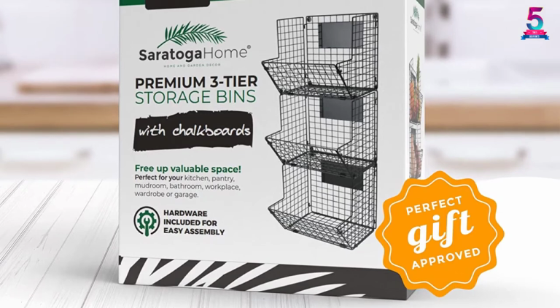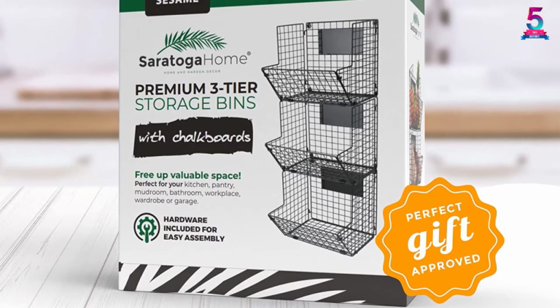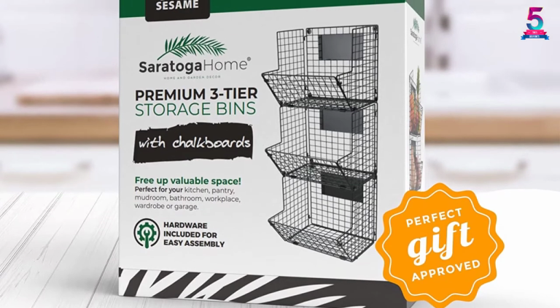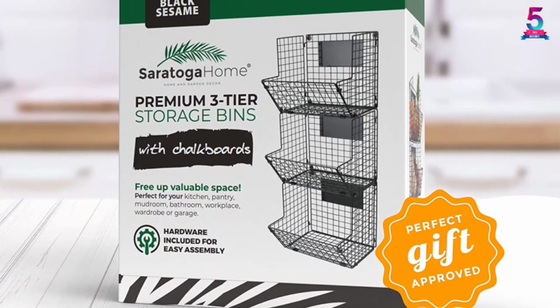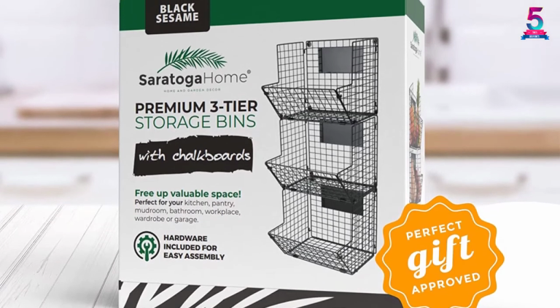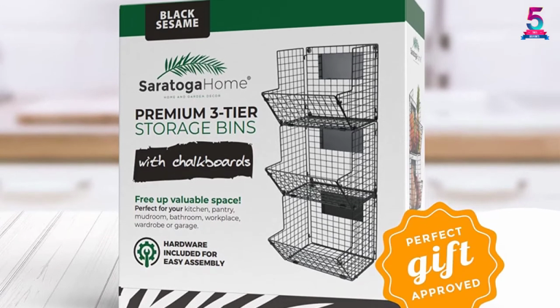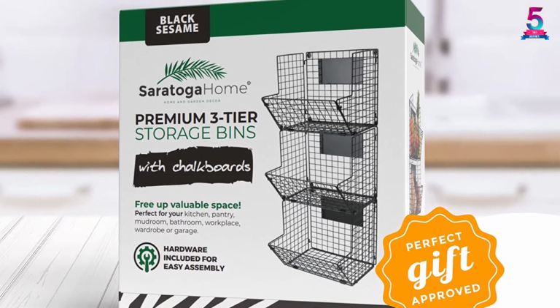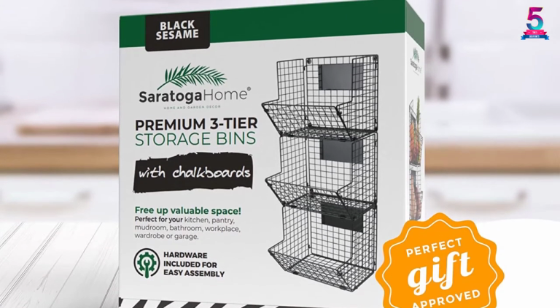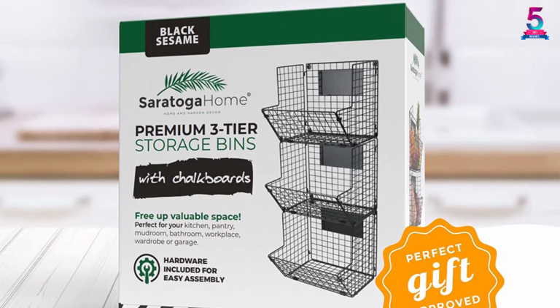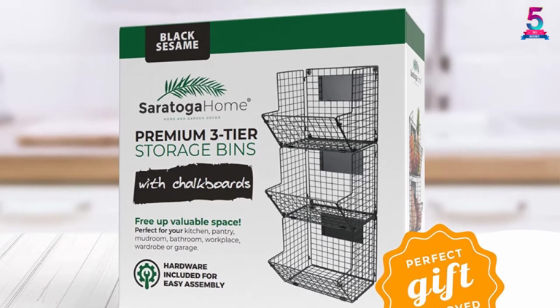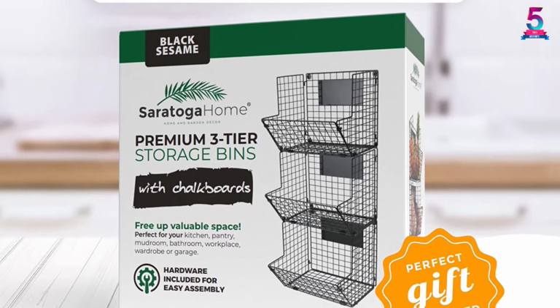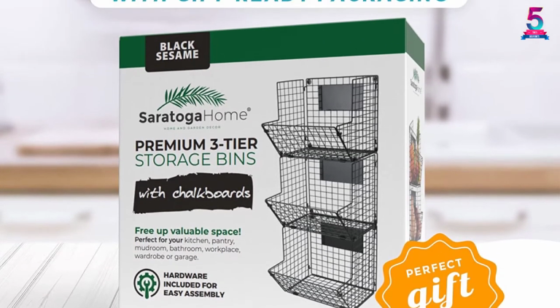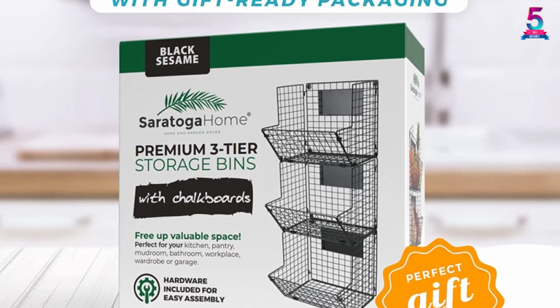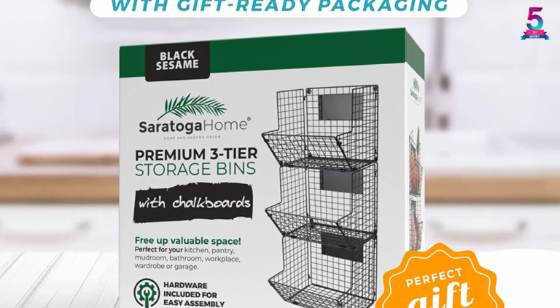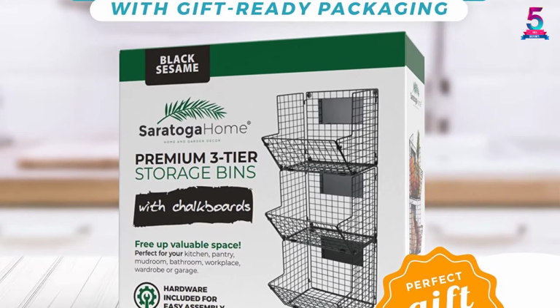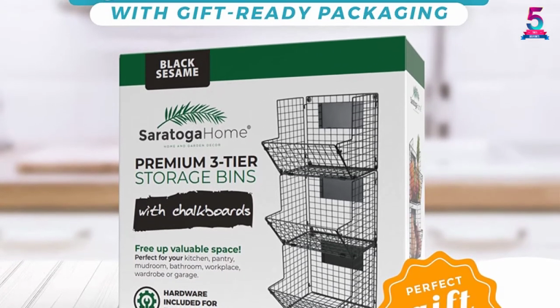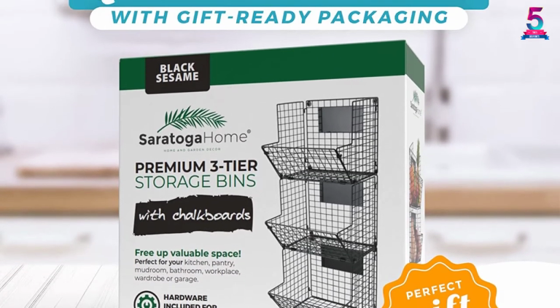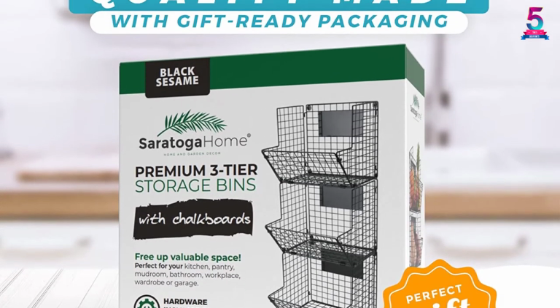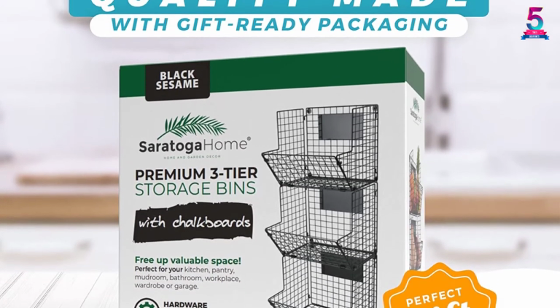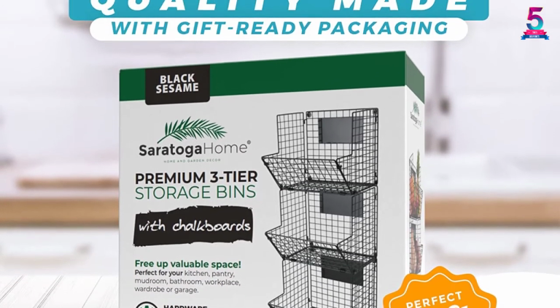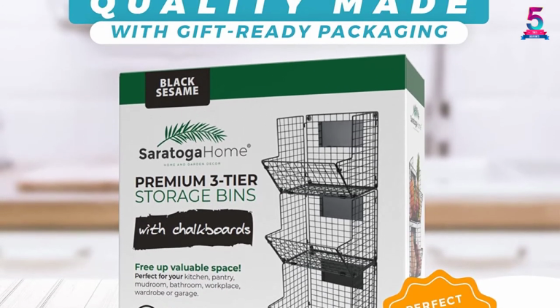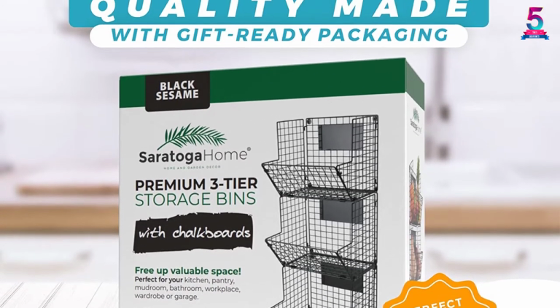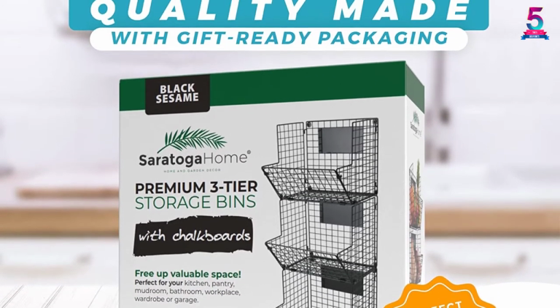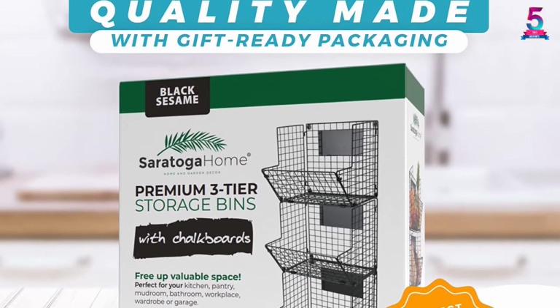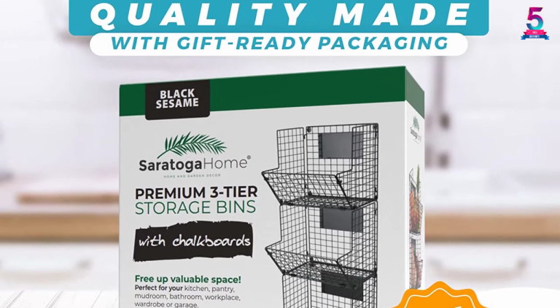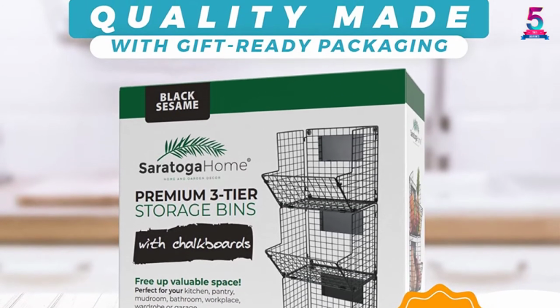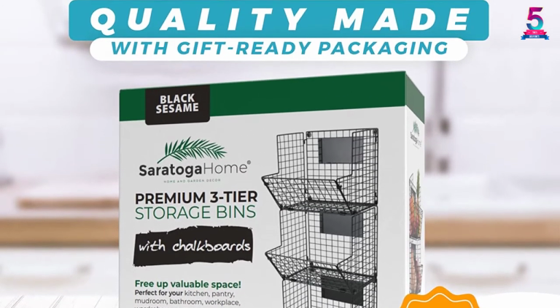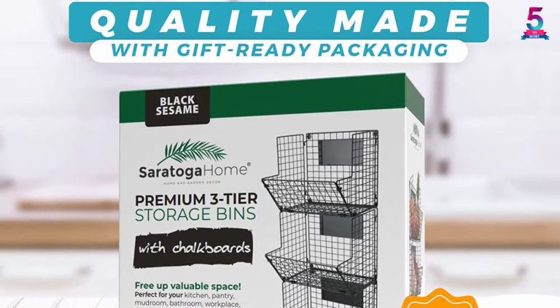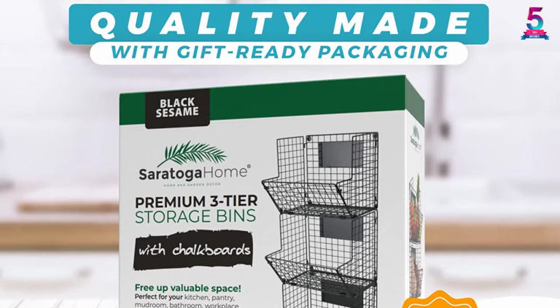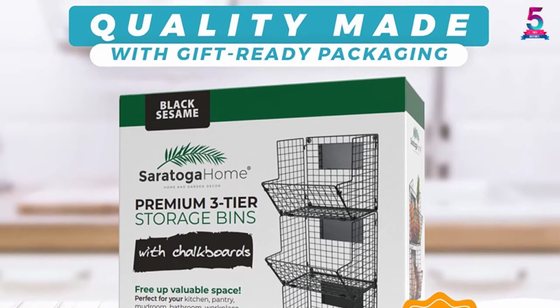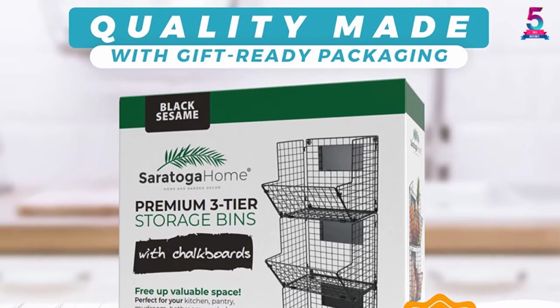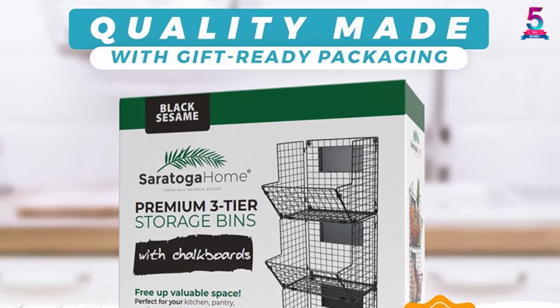You can use it to store kids' toys, hold fruits or potatoes, or organize your pantry.